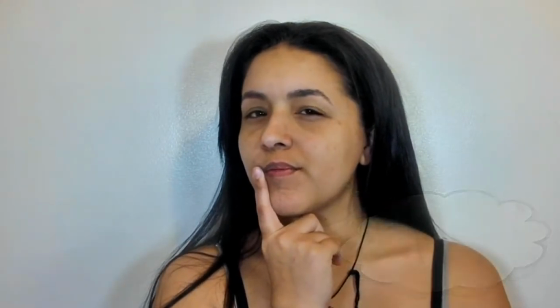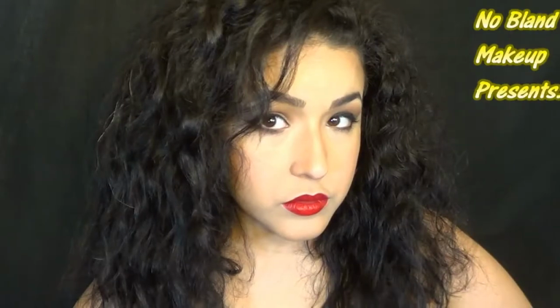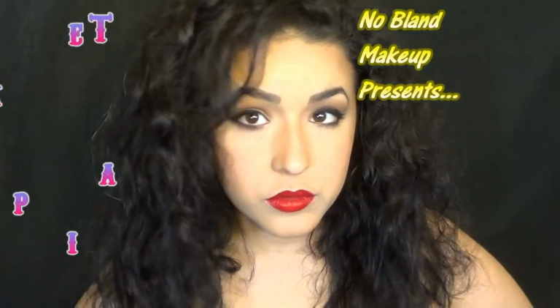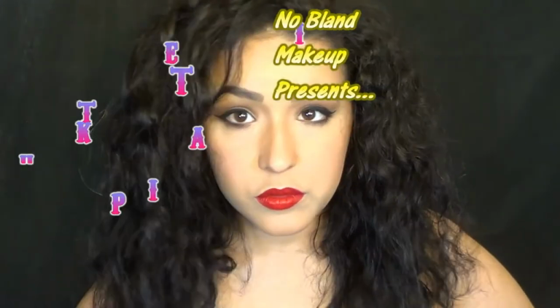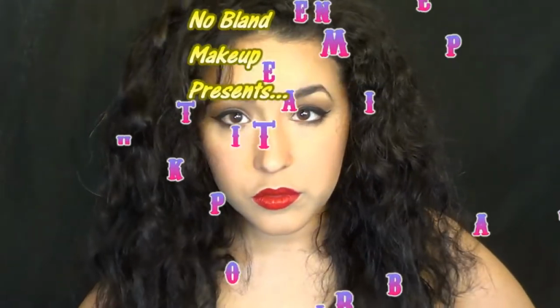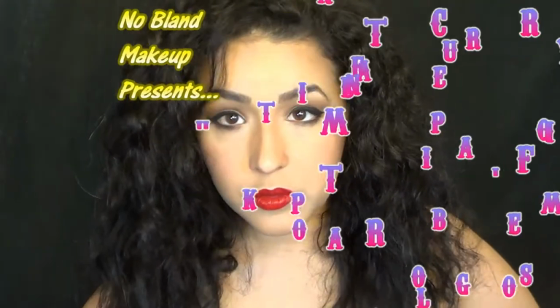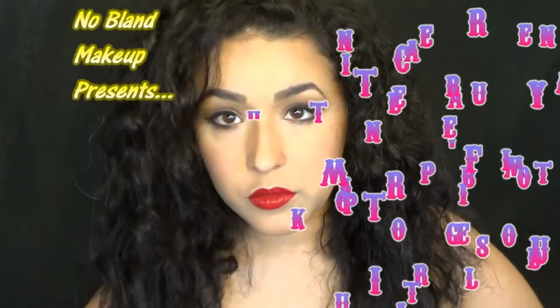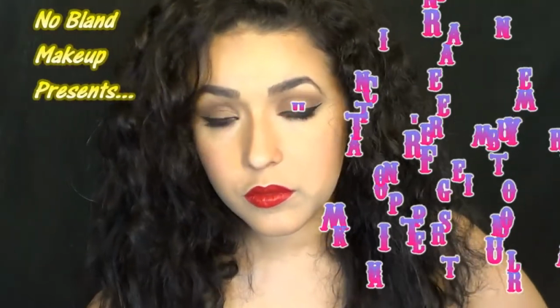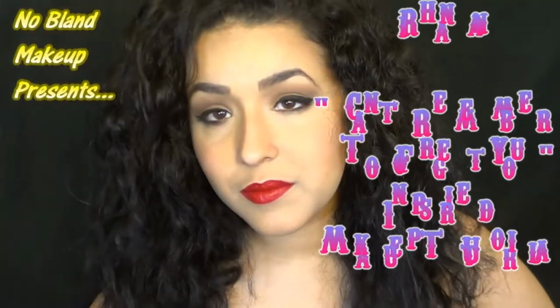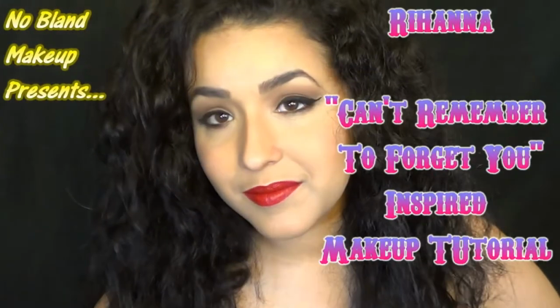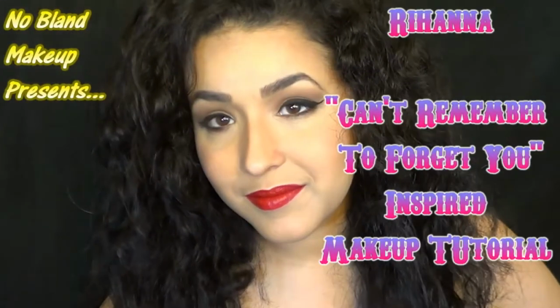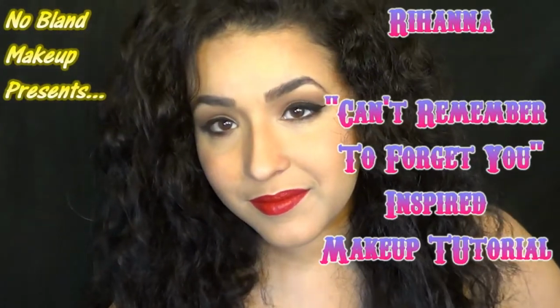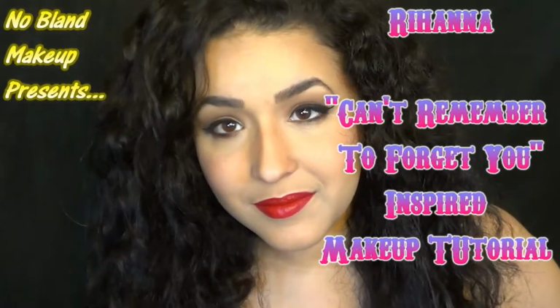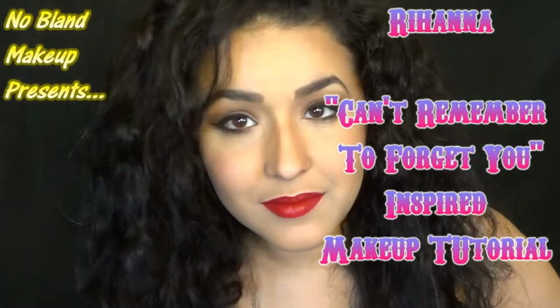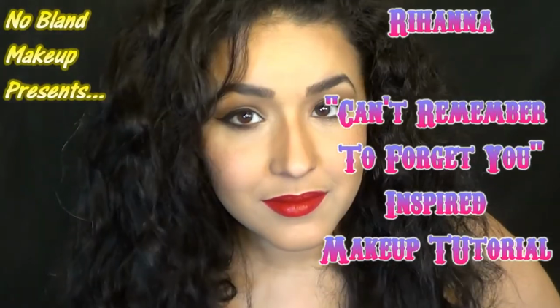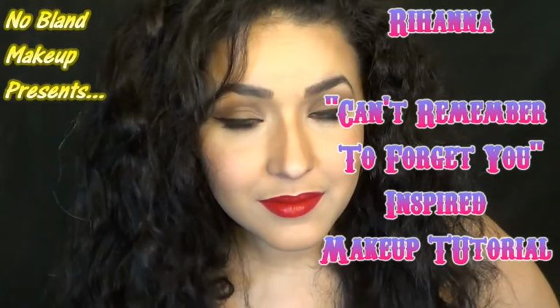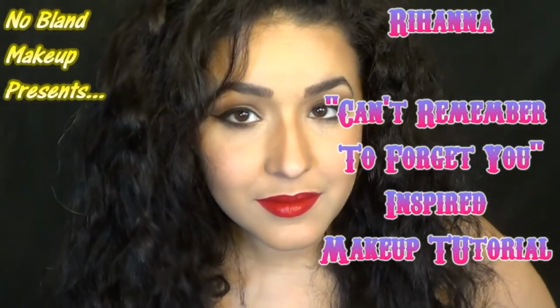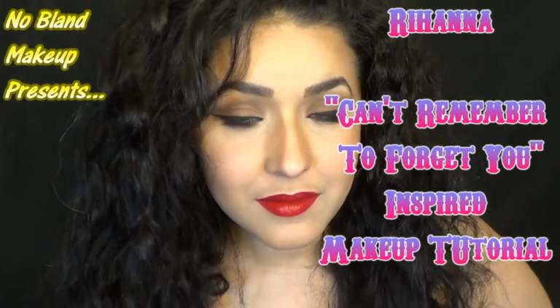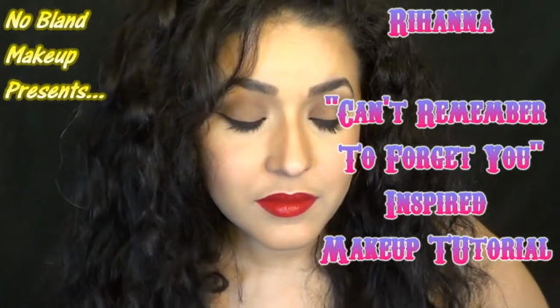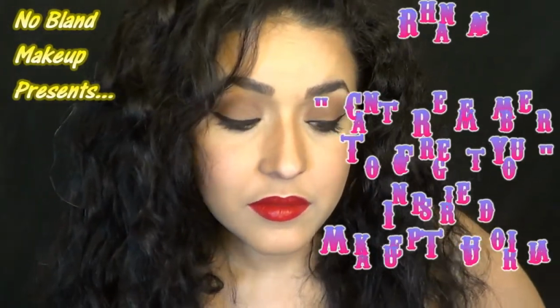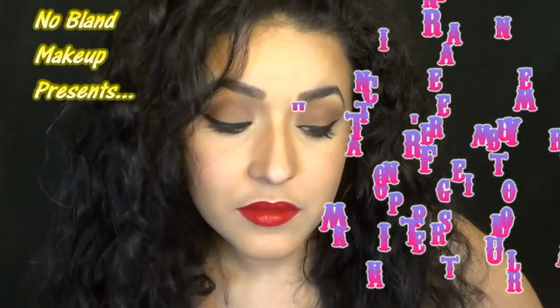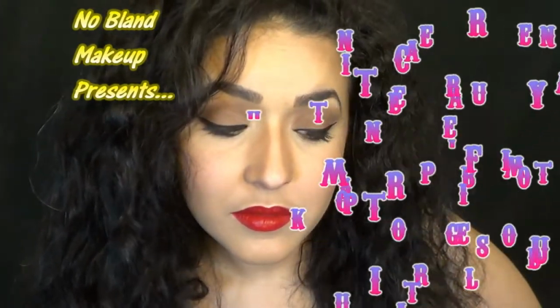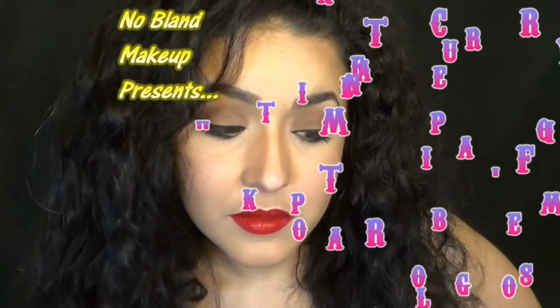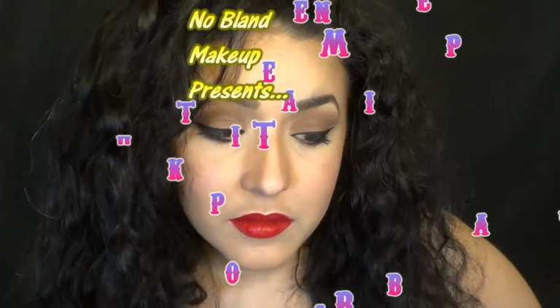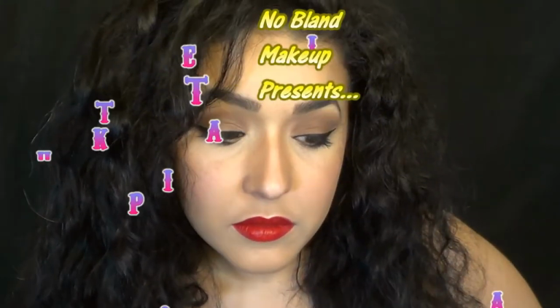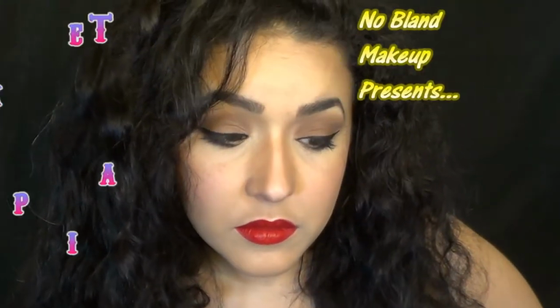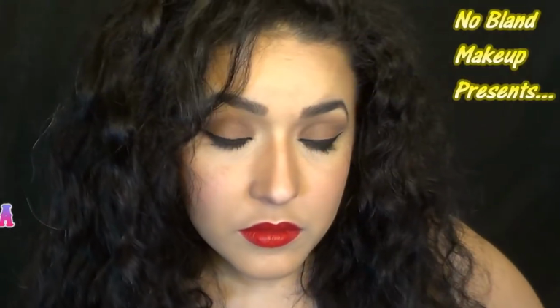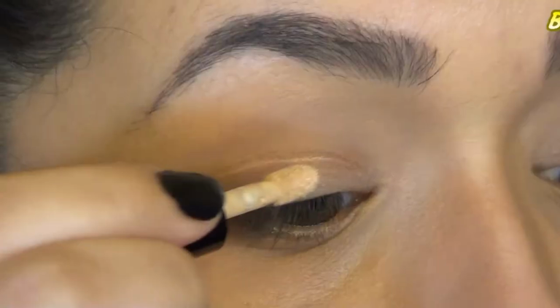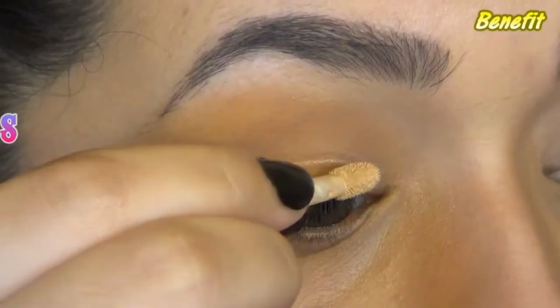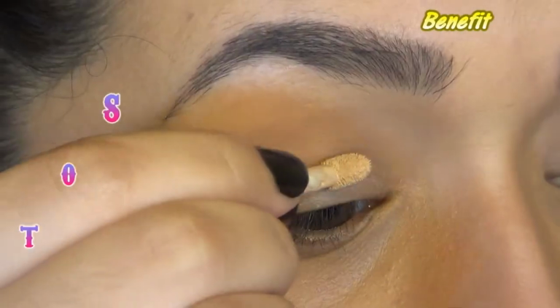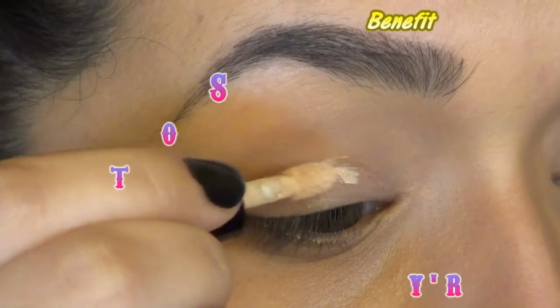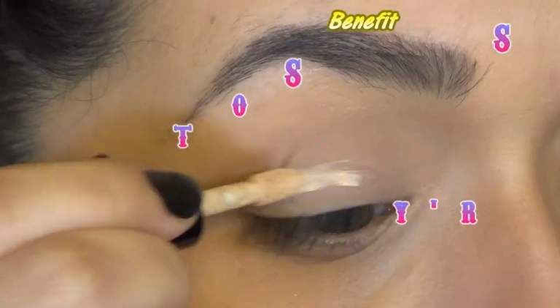Hi guys! So today I'm going to be showing you how to do this Rihanna inspired look. If you like it, give me a thumbs up!